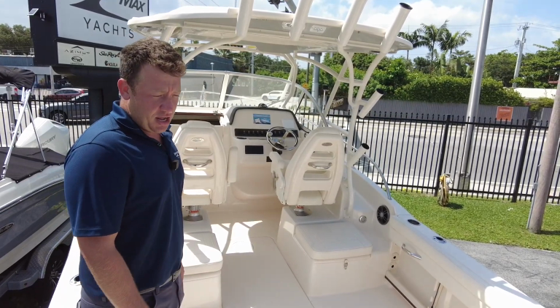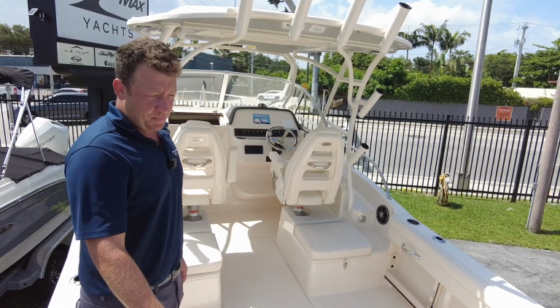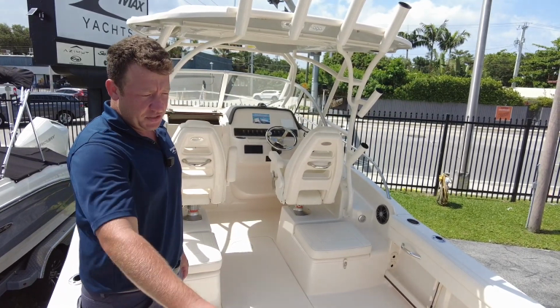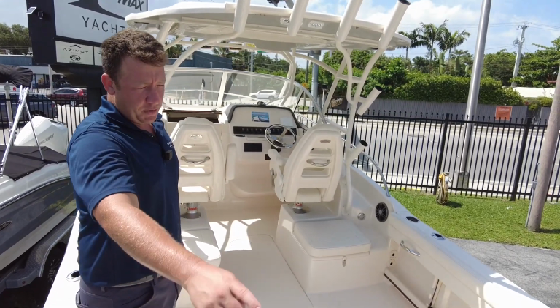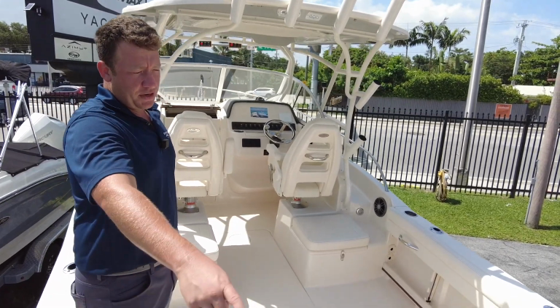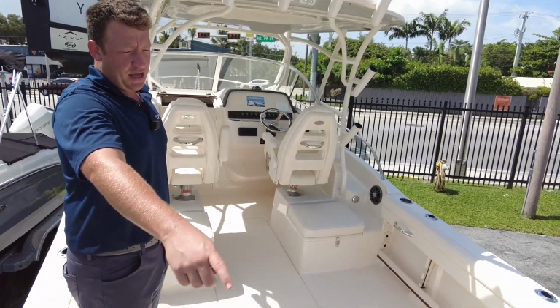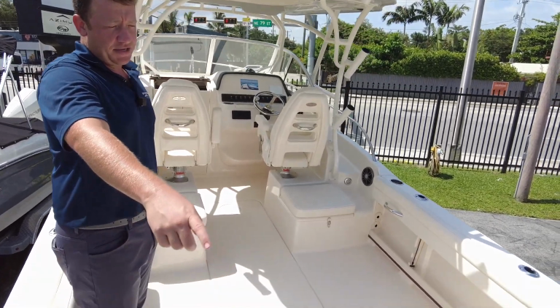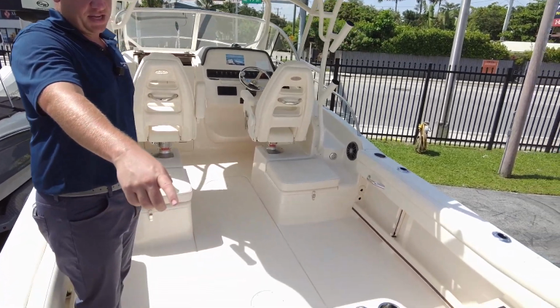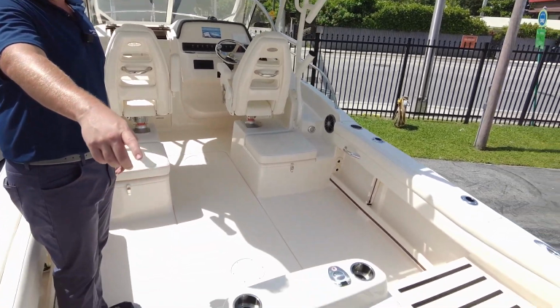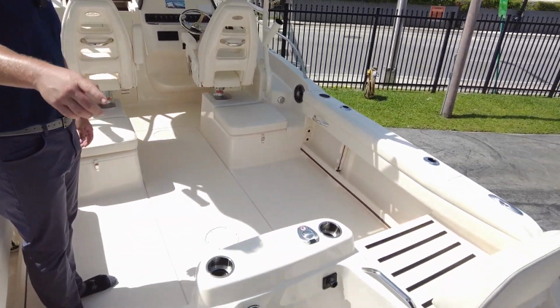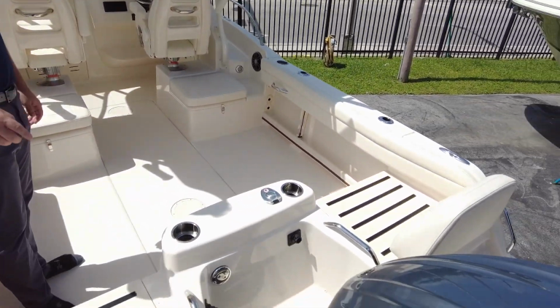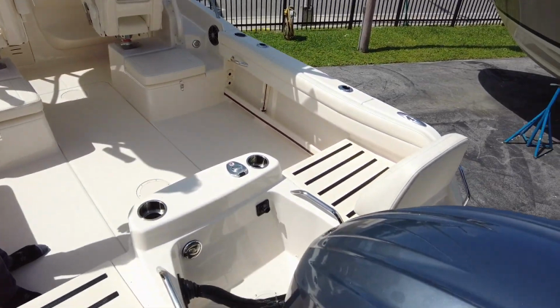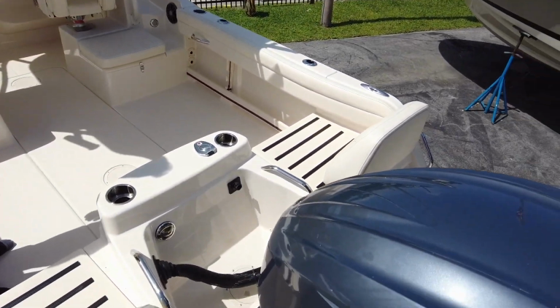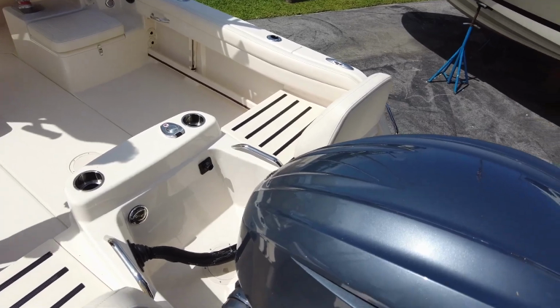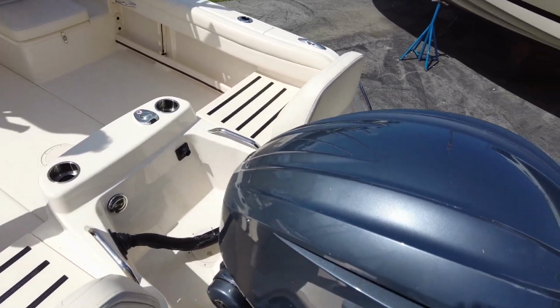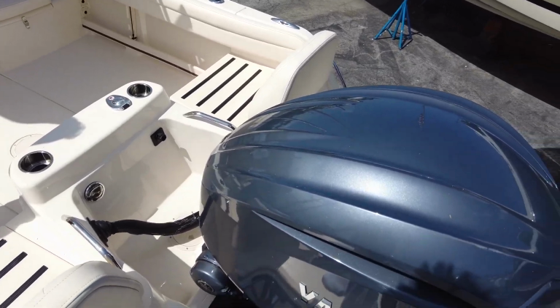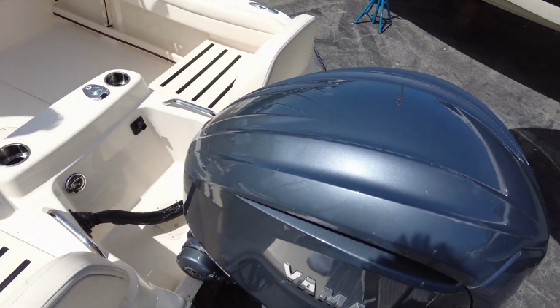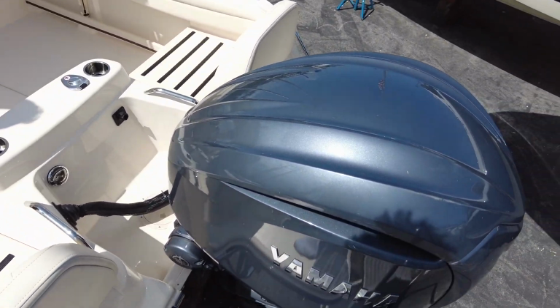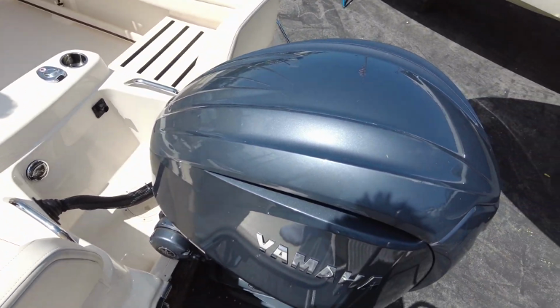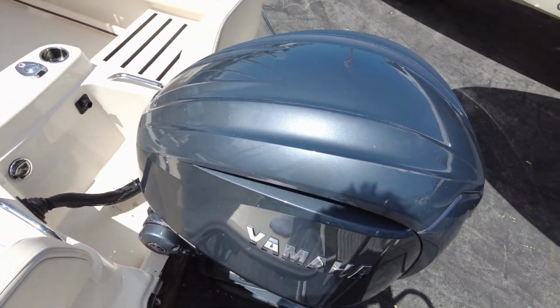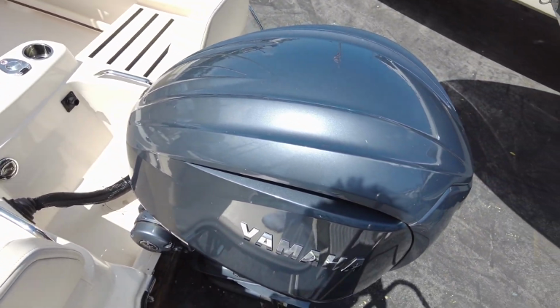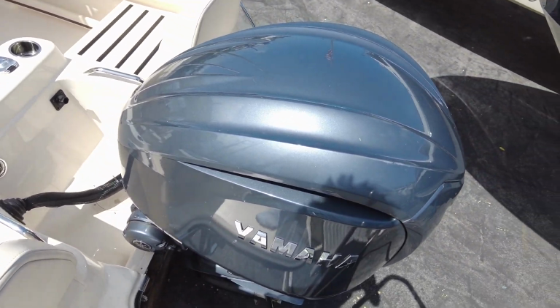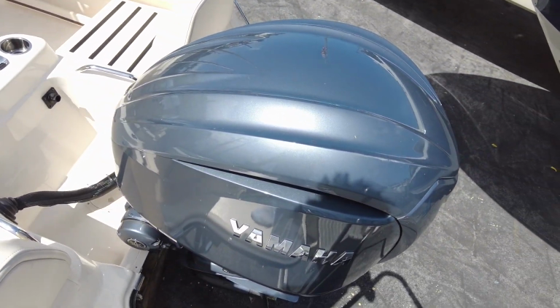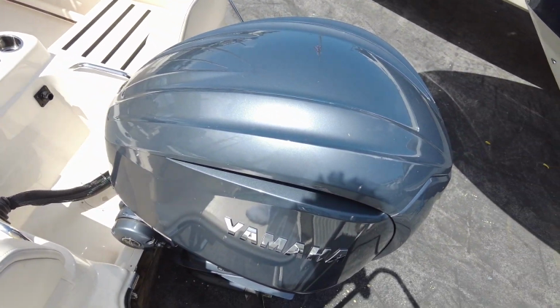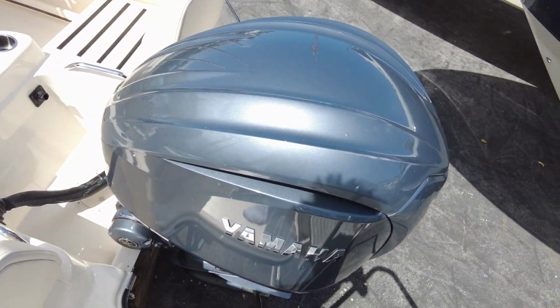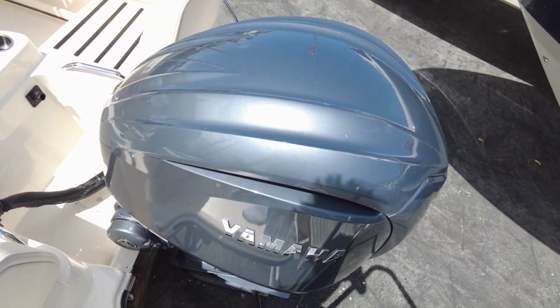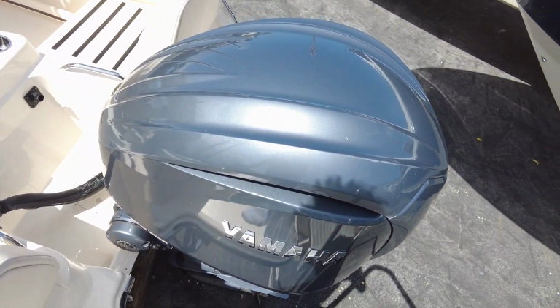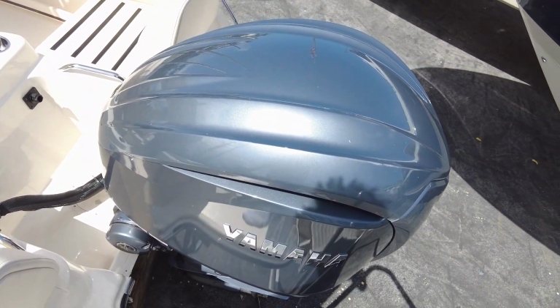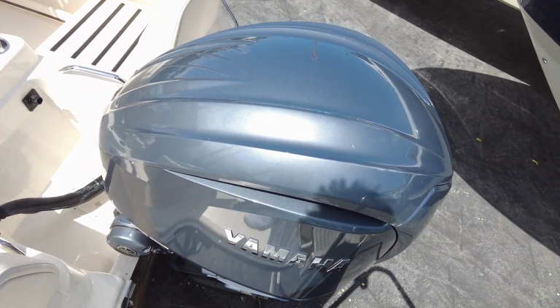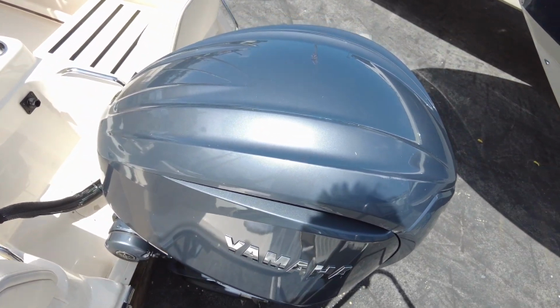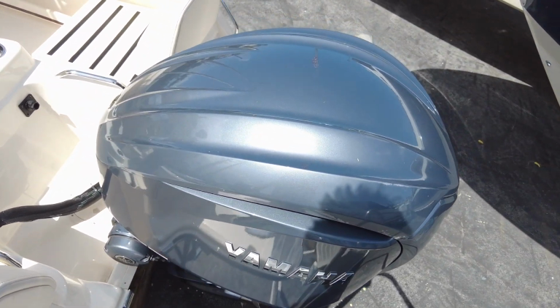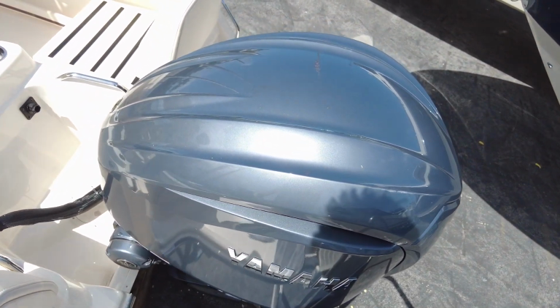This boat has a Yamaha 250 horsepower with the new Yamaha design and the new cowling.